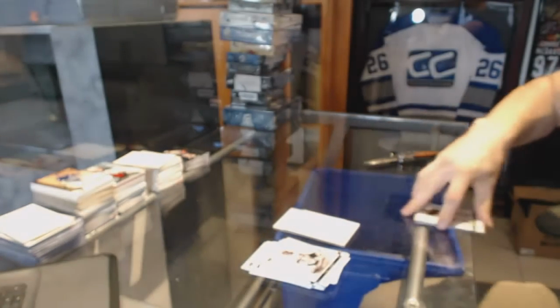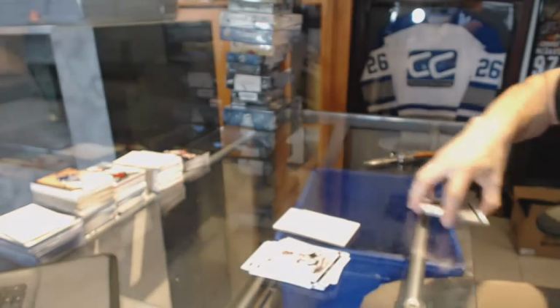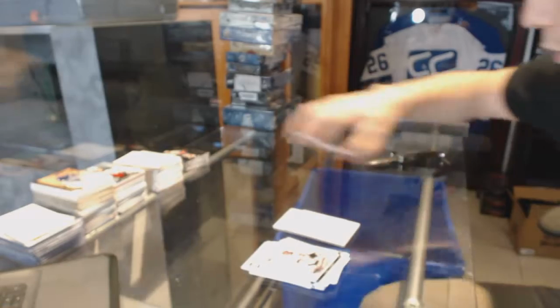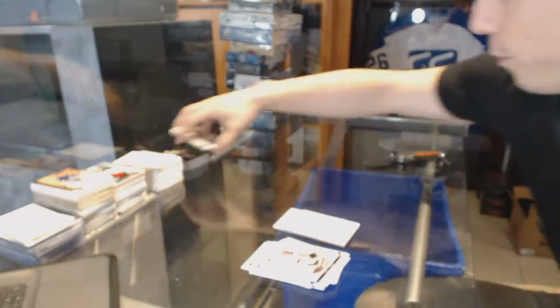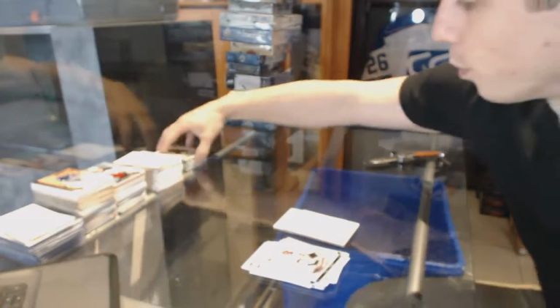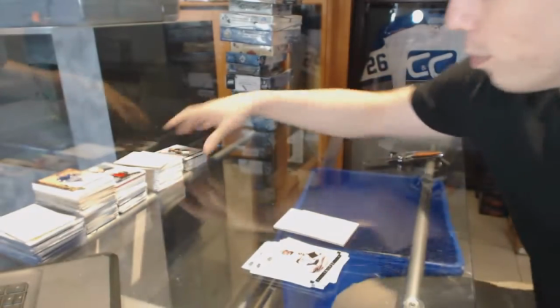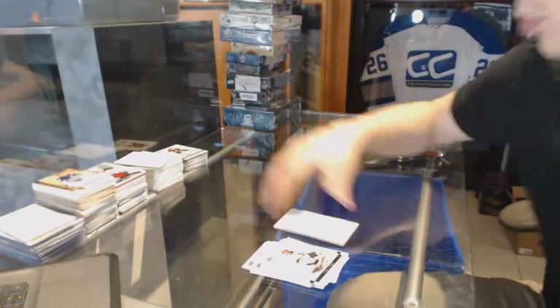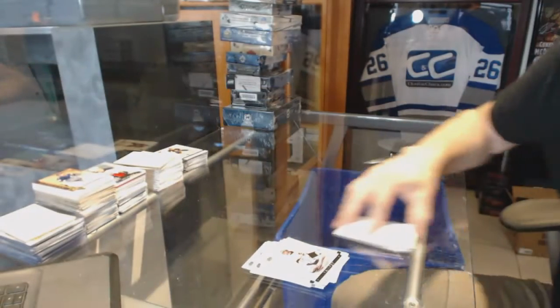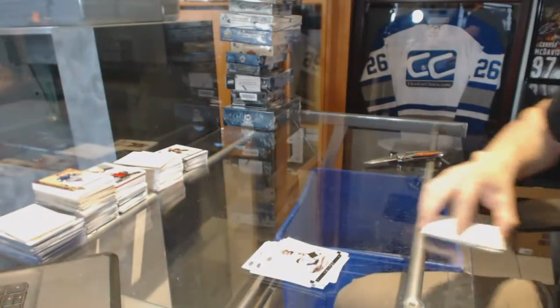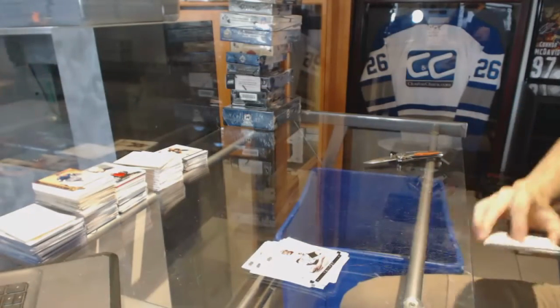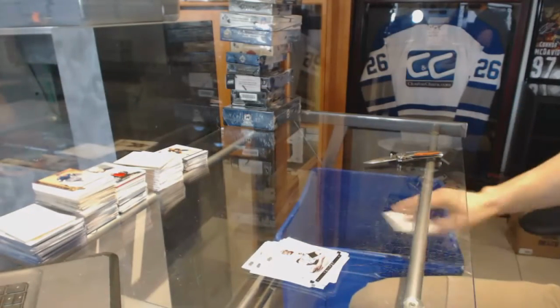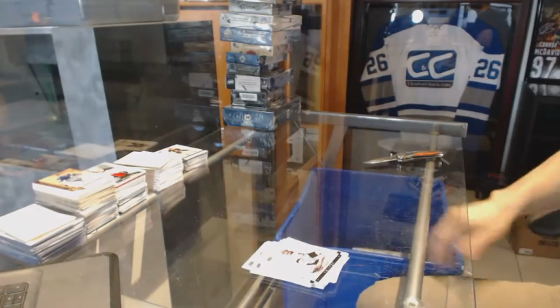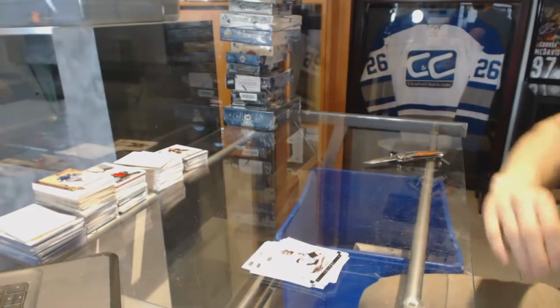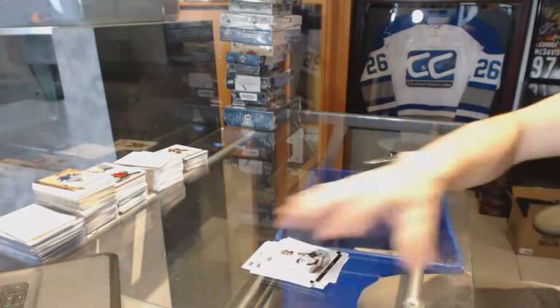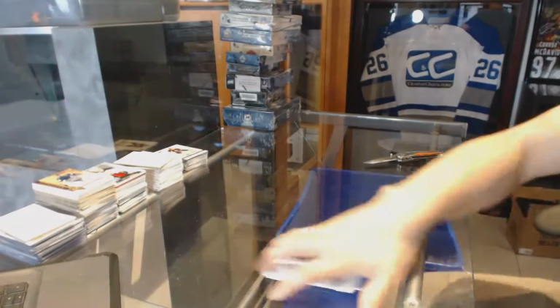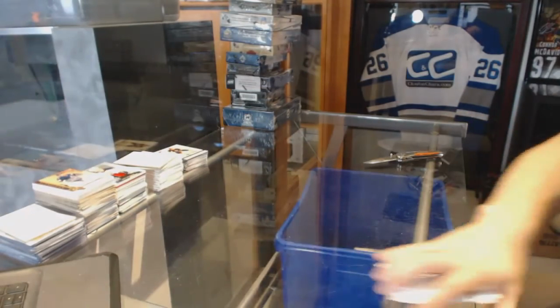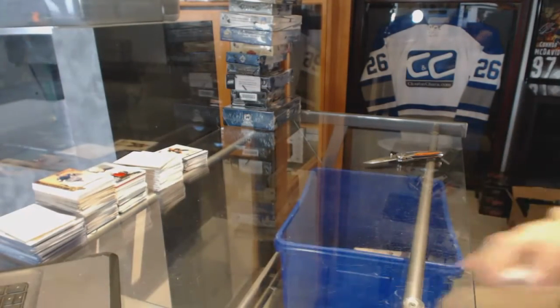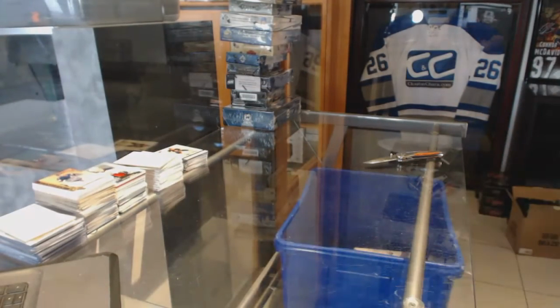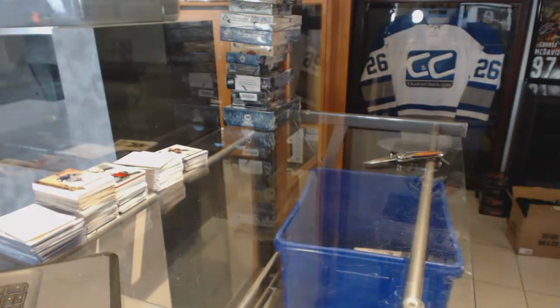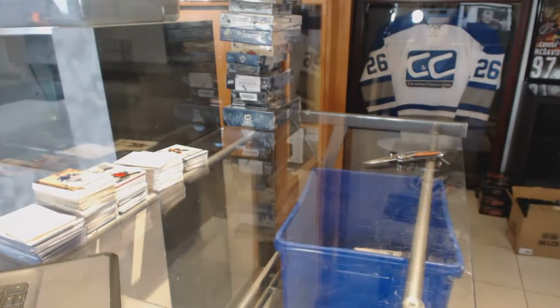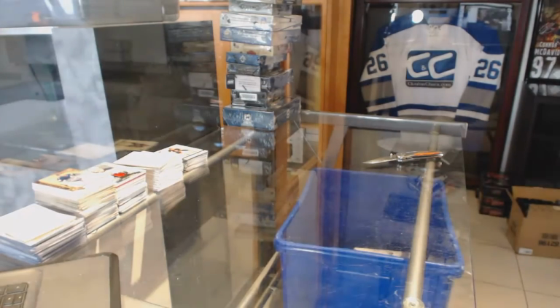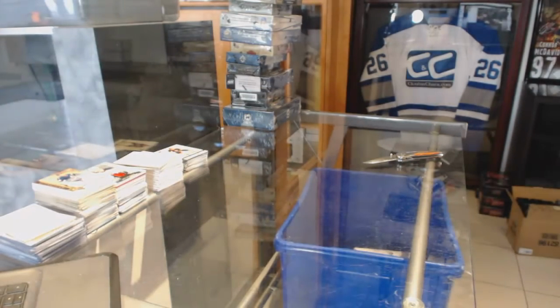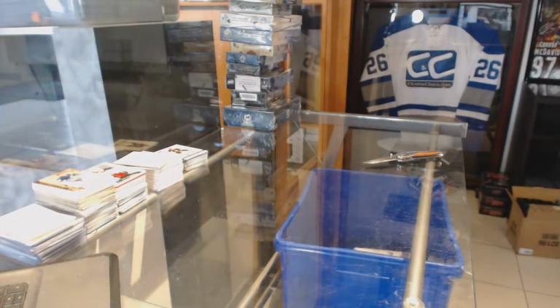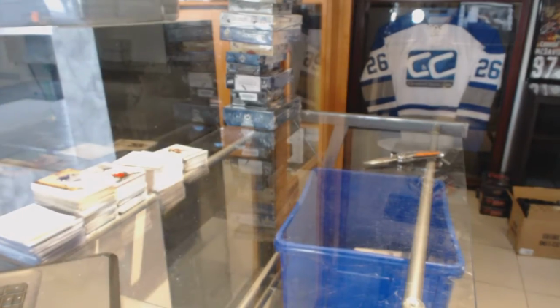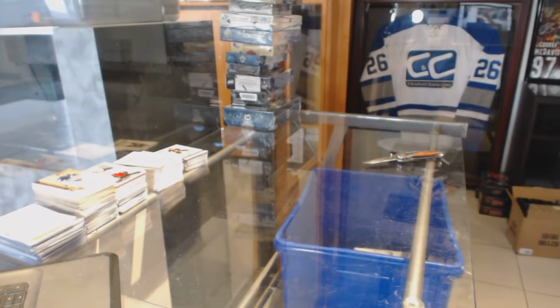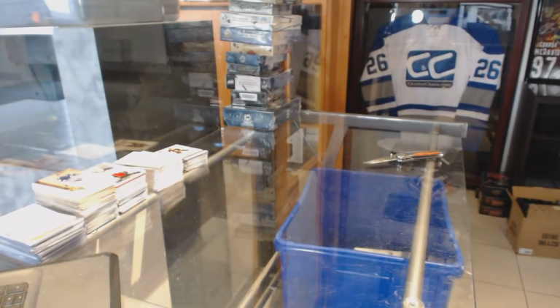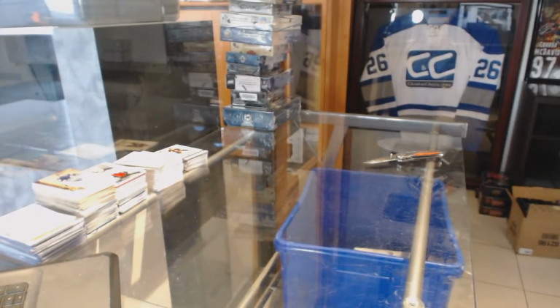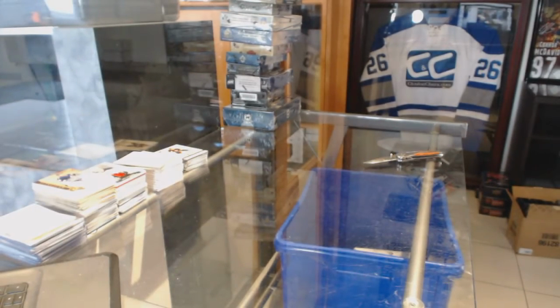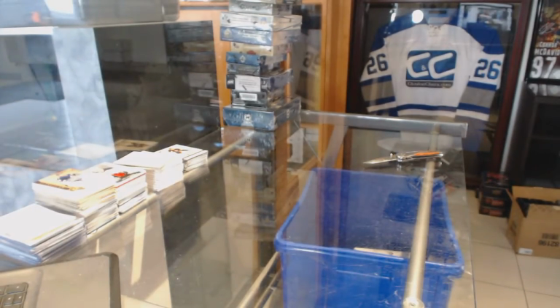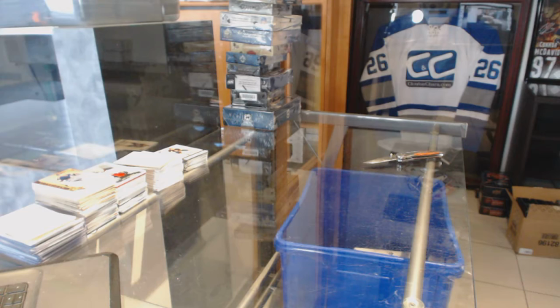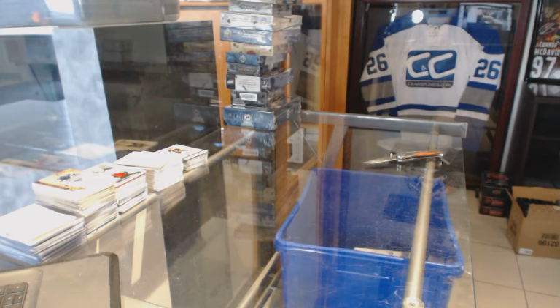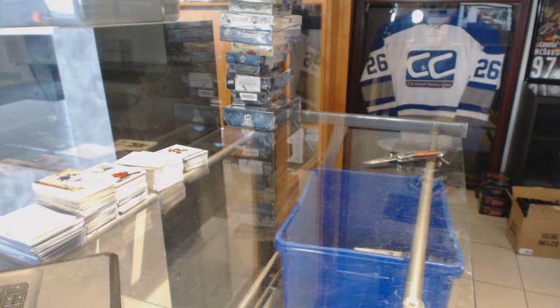Base auto for the Bruins. All right, right now we are on to the Artifacts.